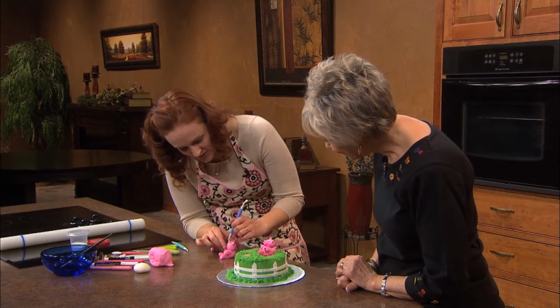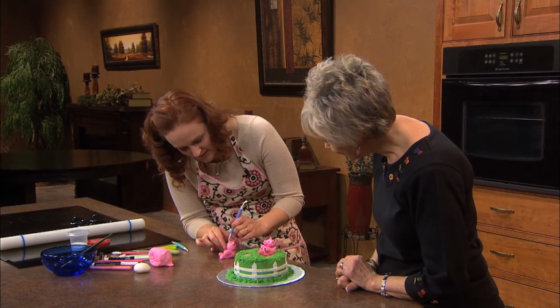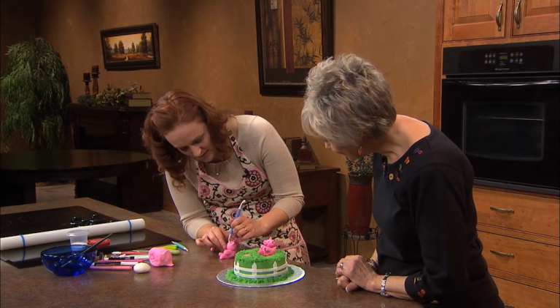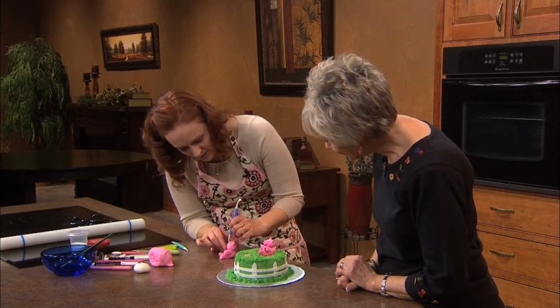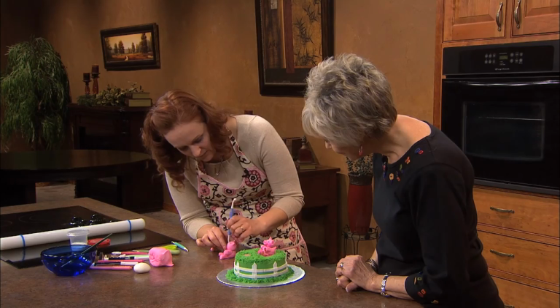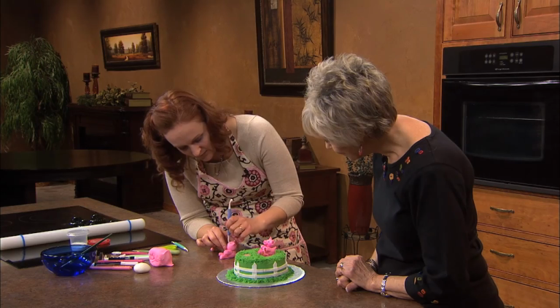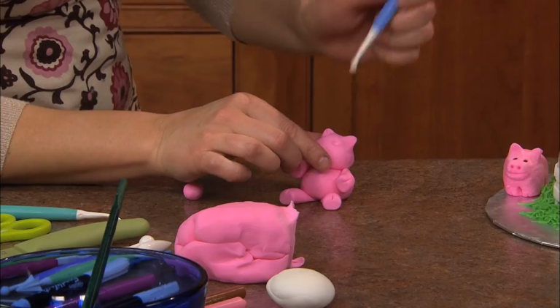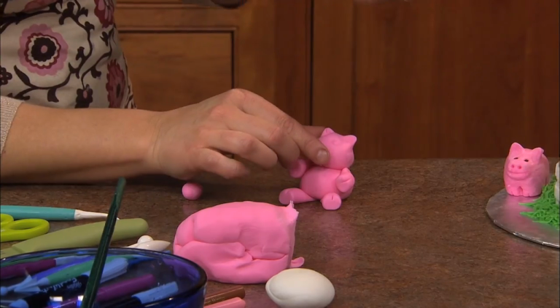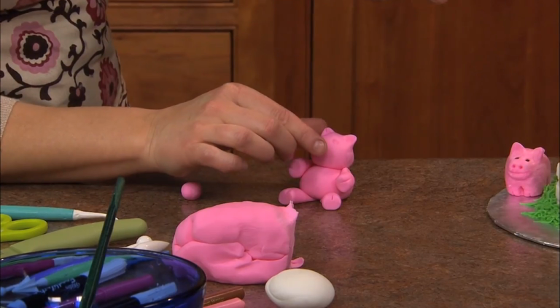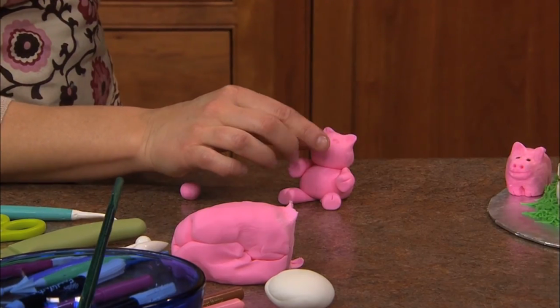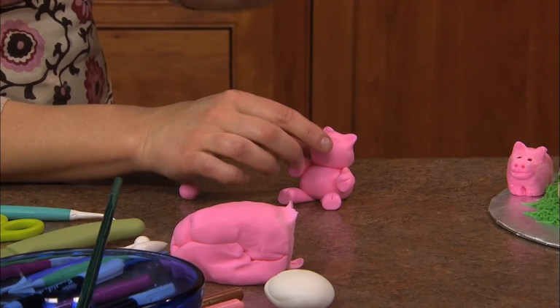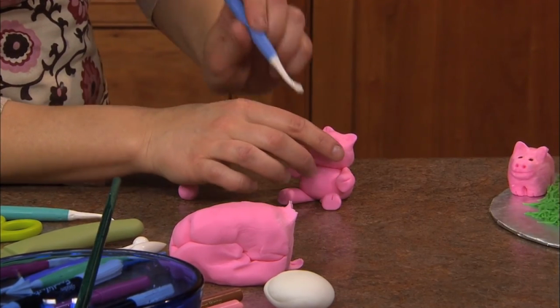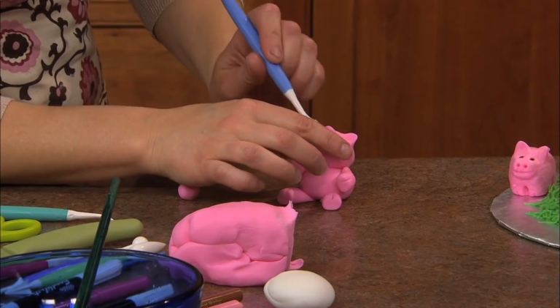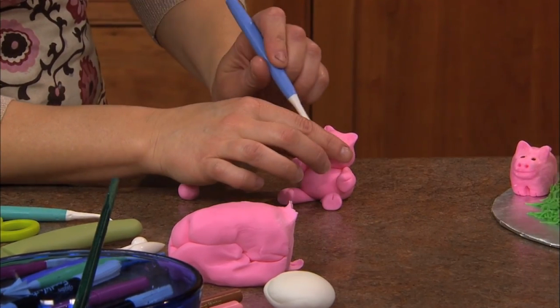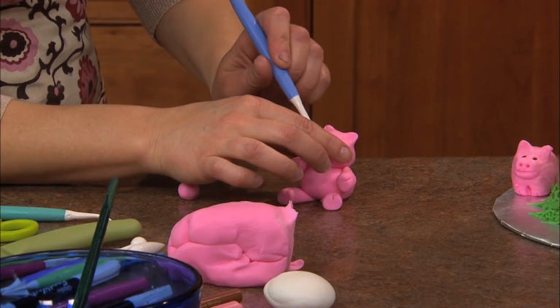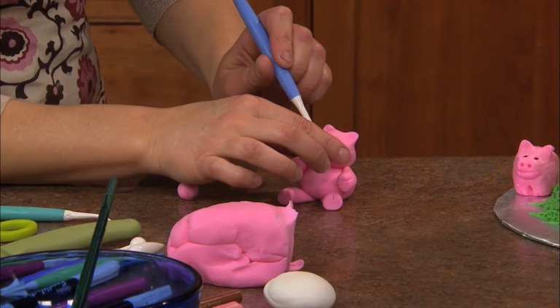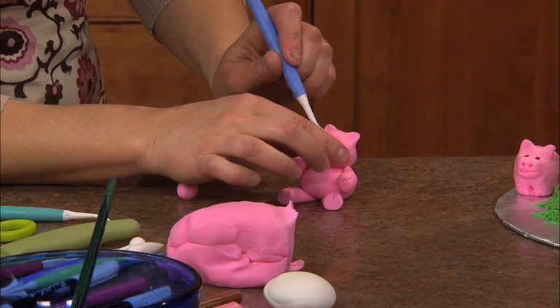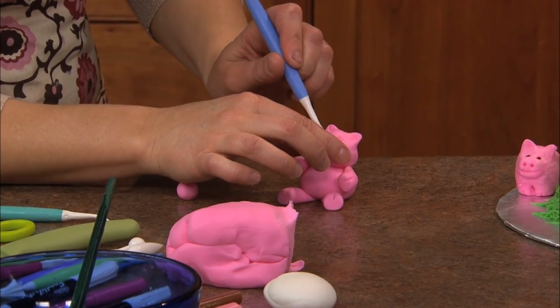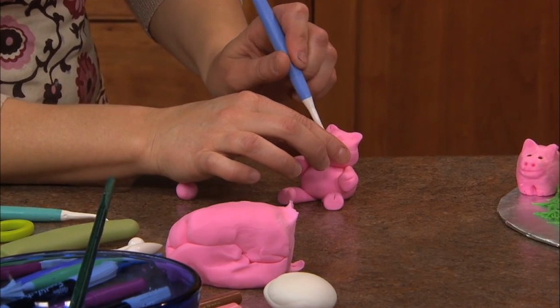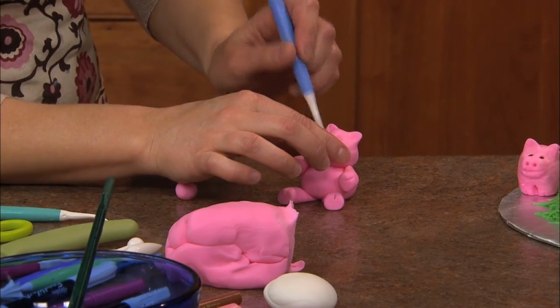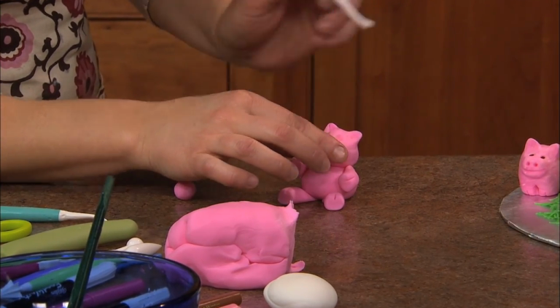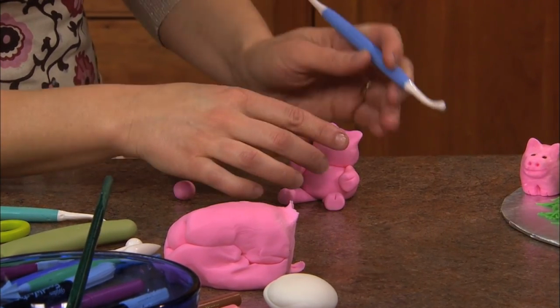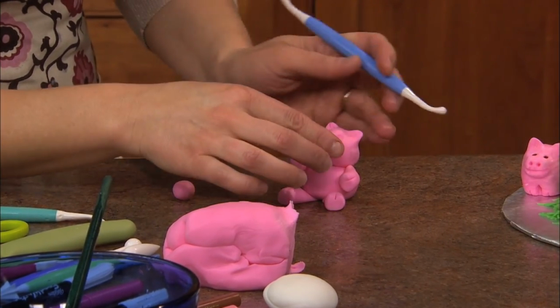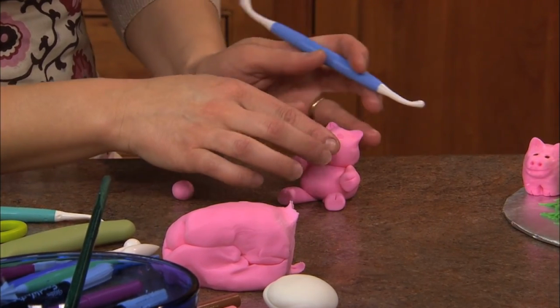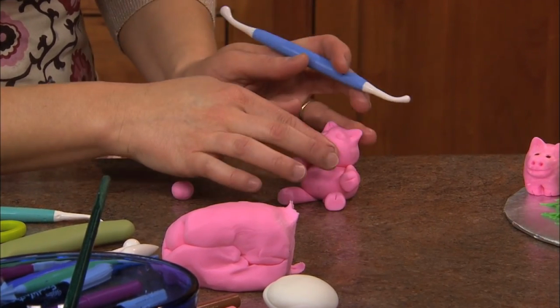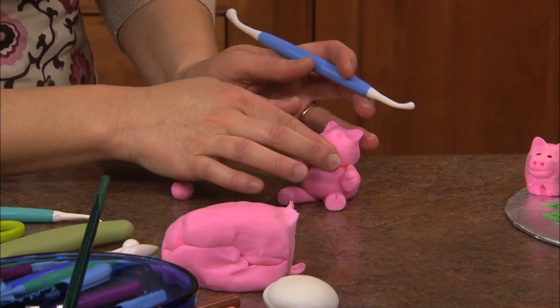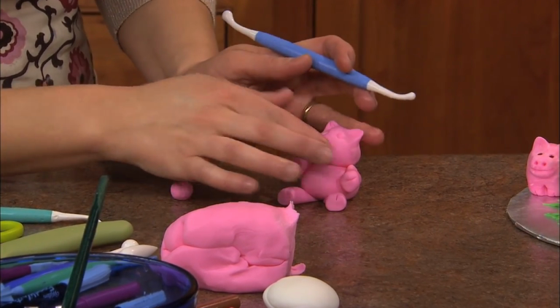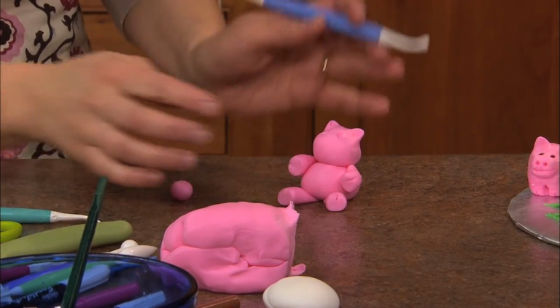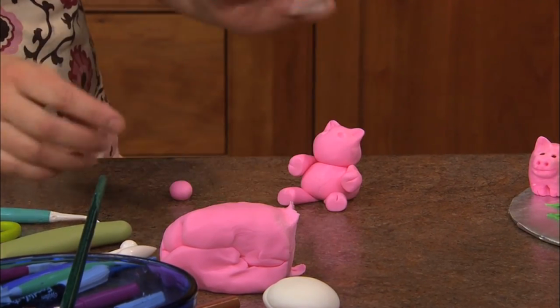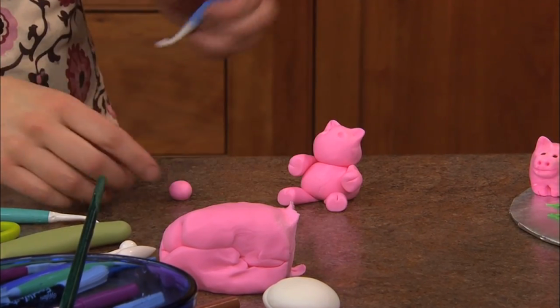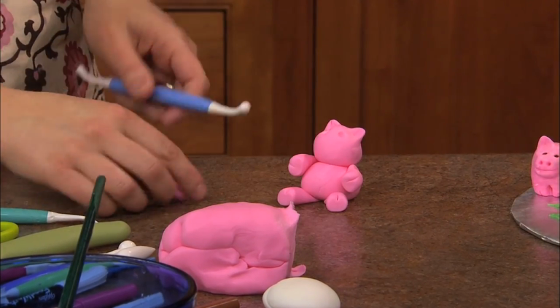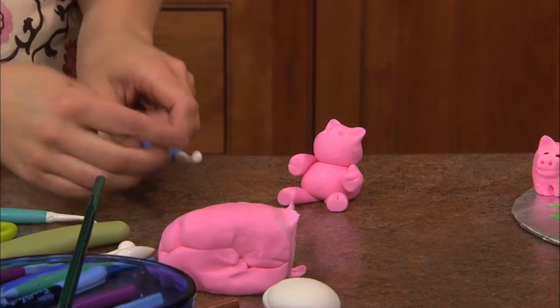A lot of times I'll just use one of my little tools to make little divots for the eyes.